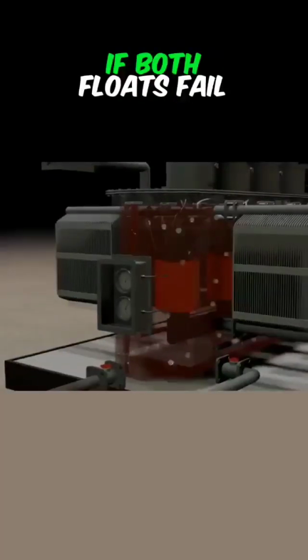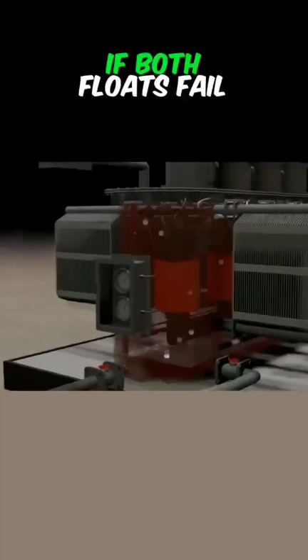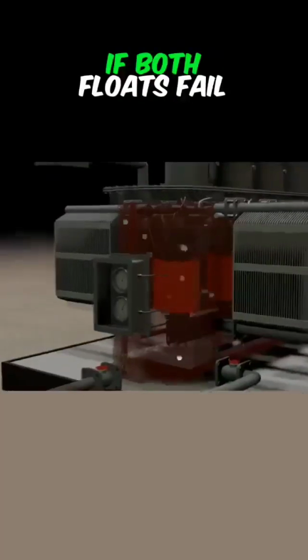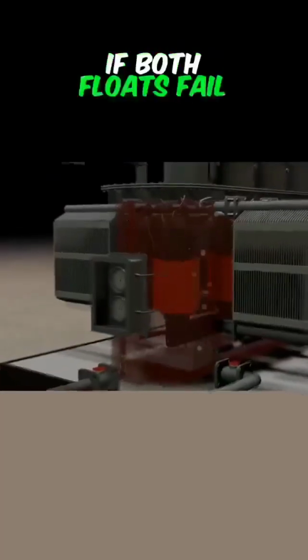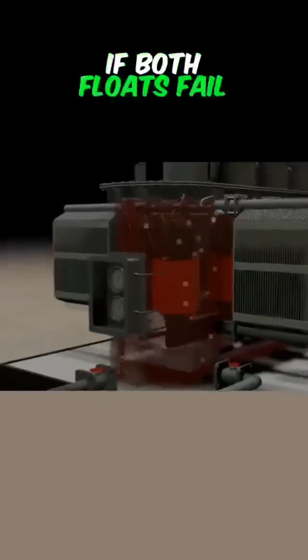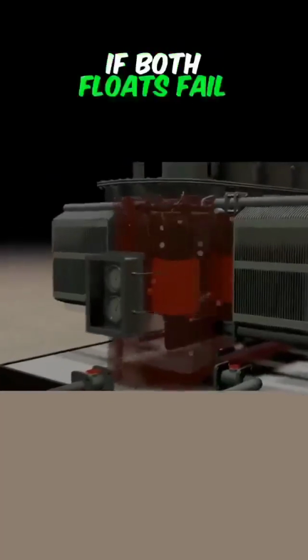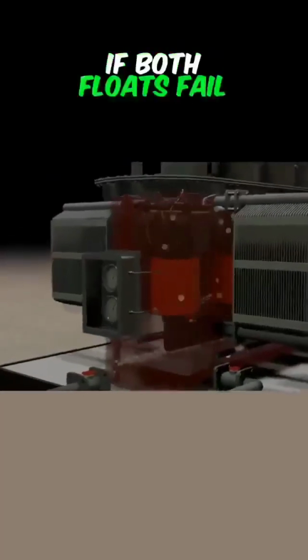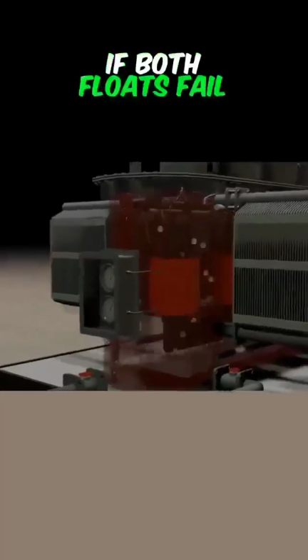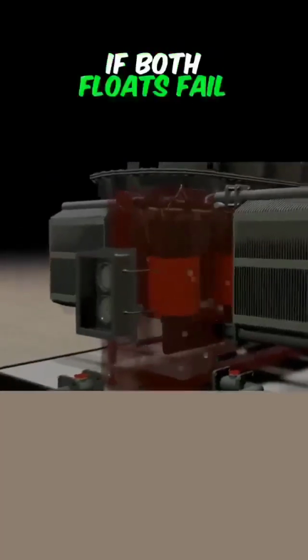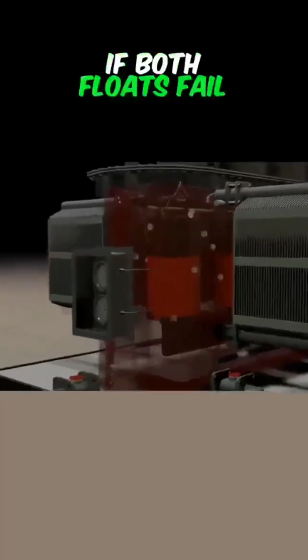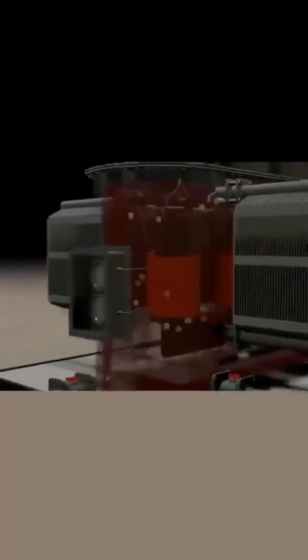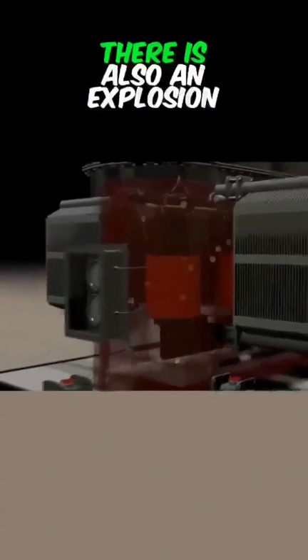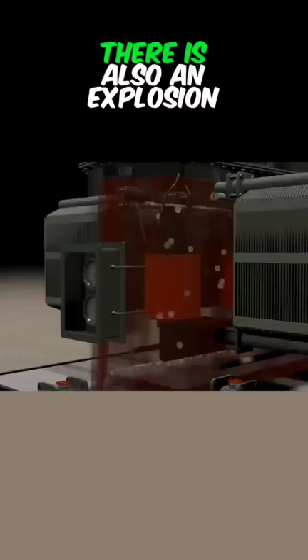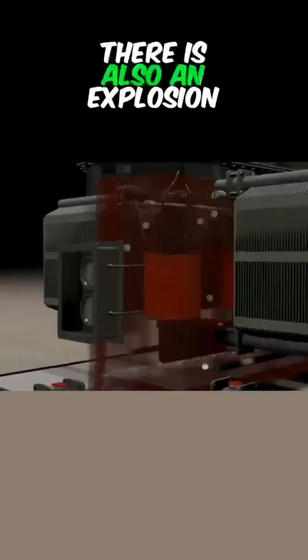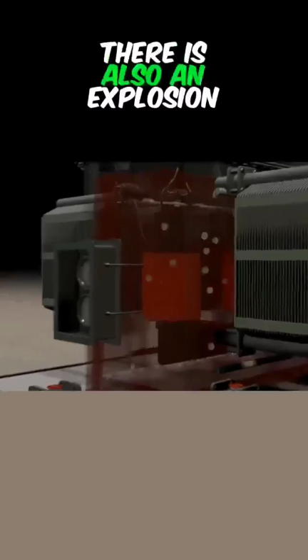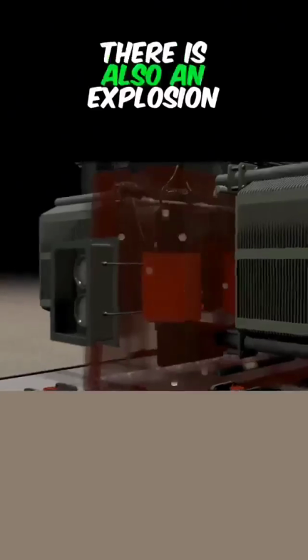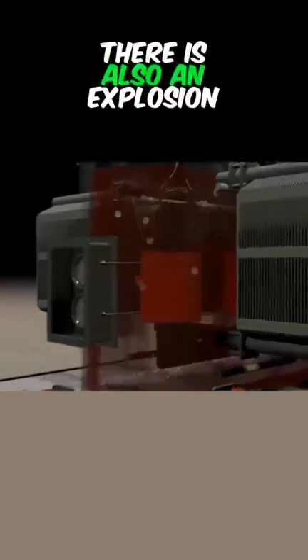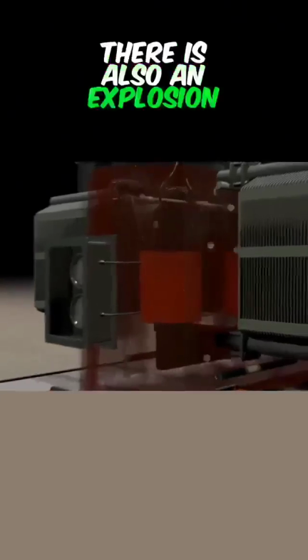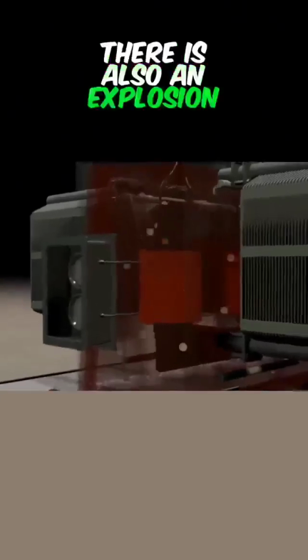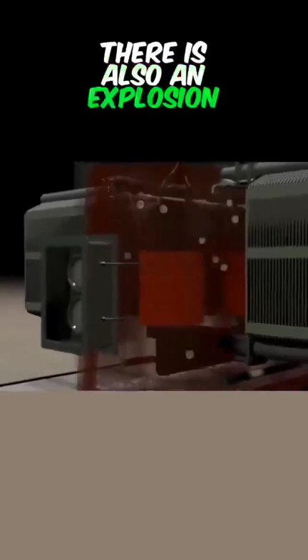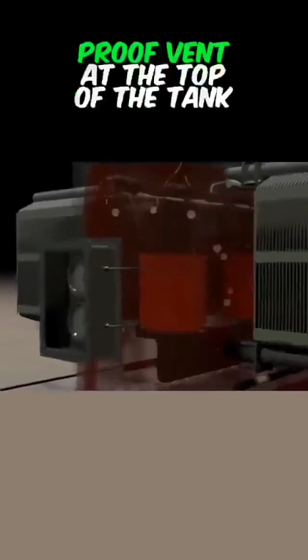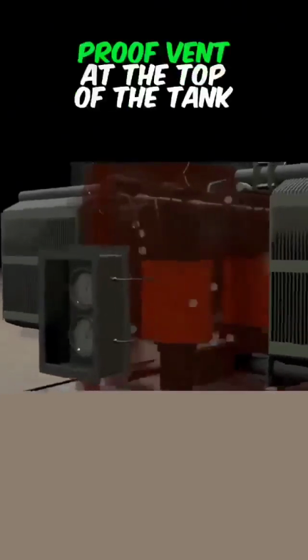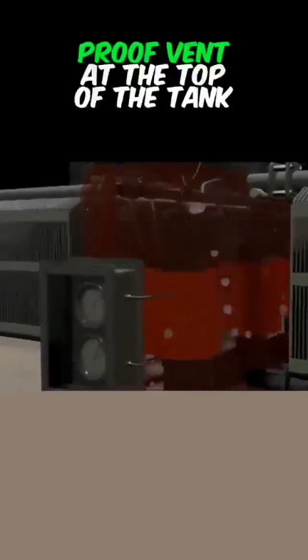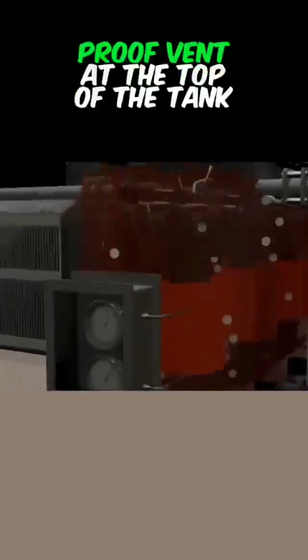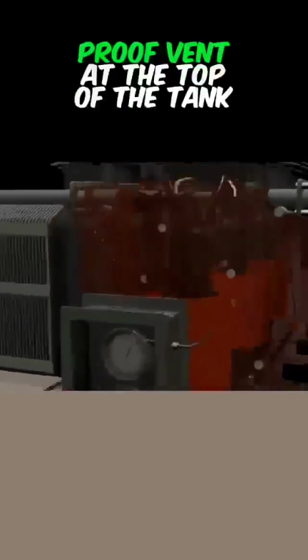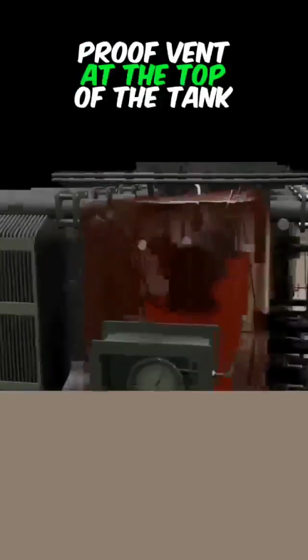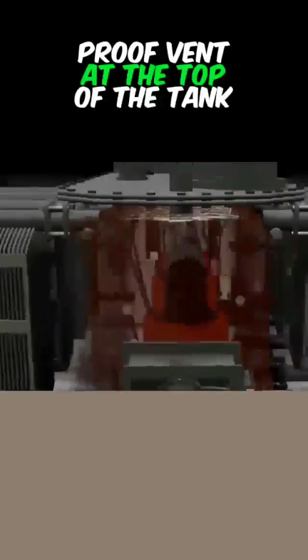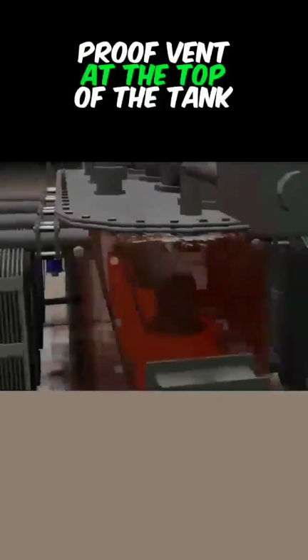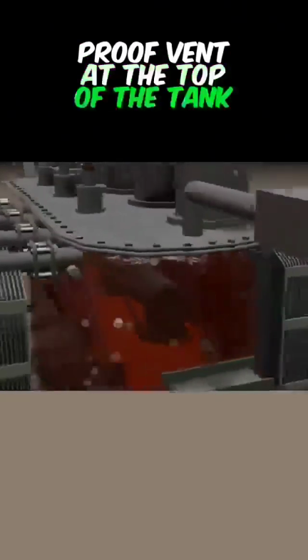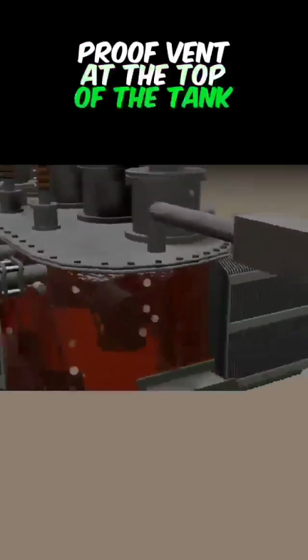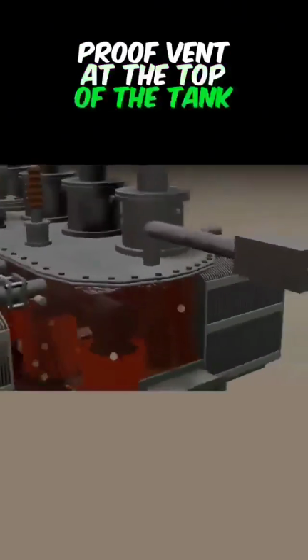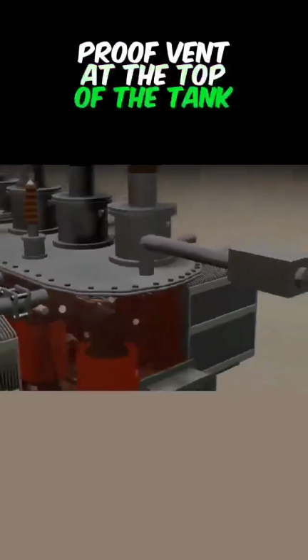If both floats fail, there is also an explosion-proof vent at the top of the tank.